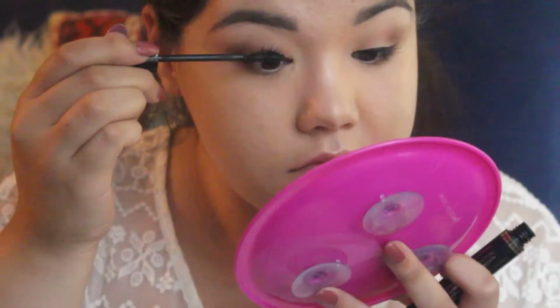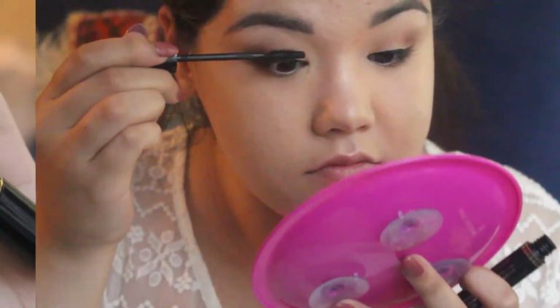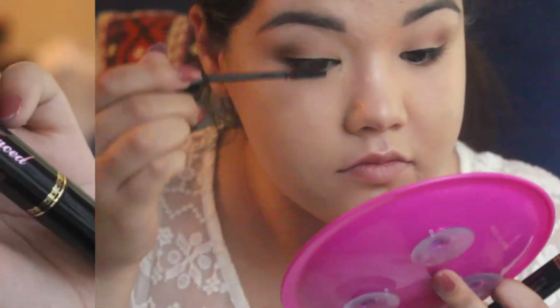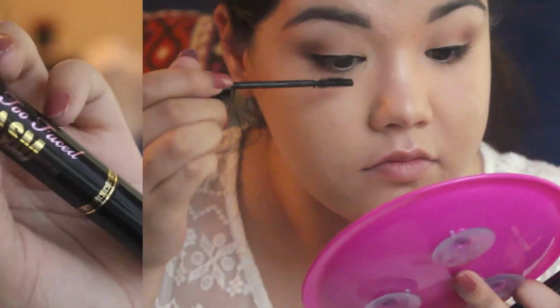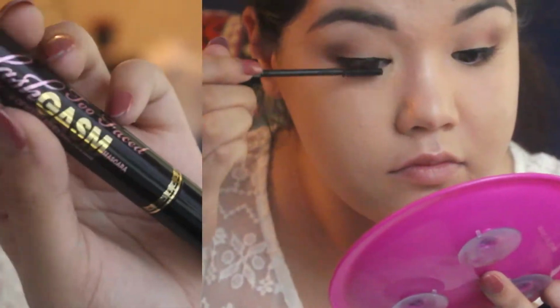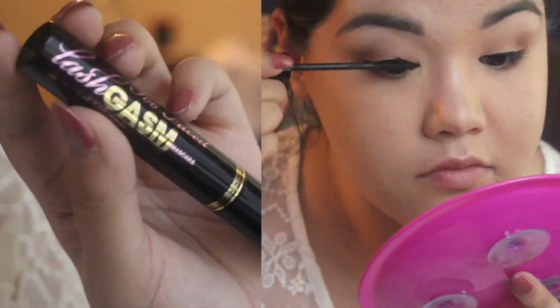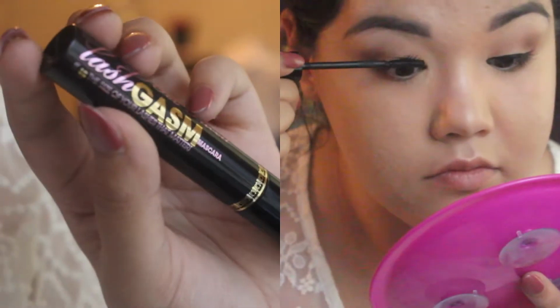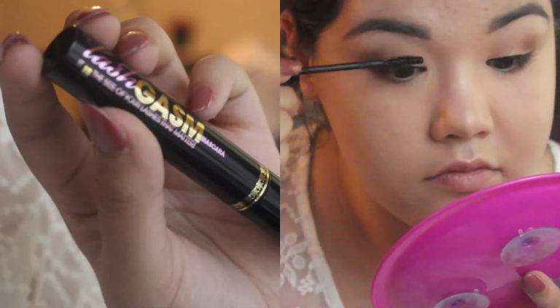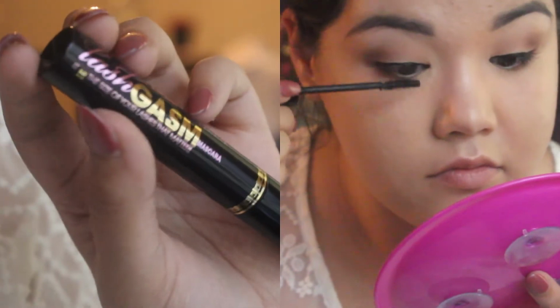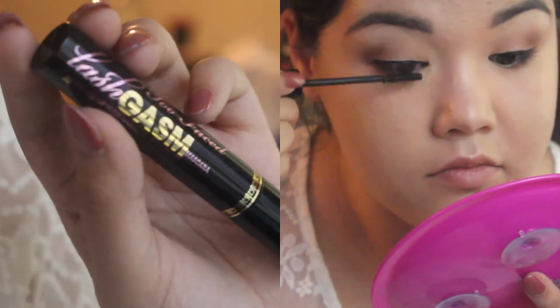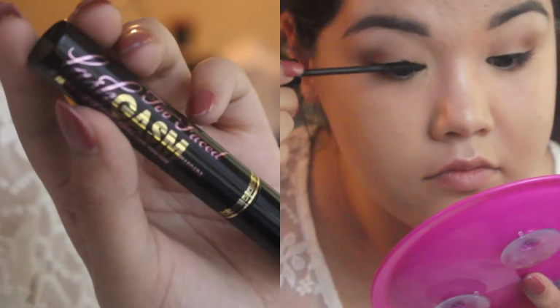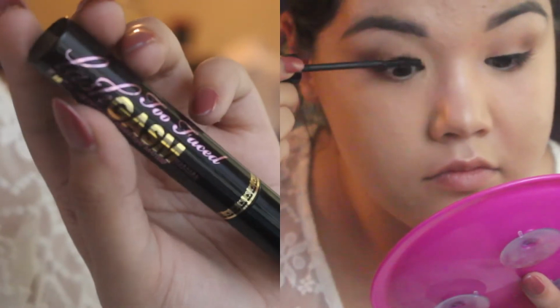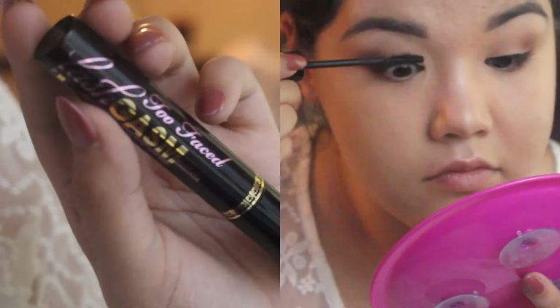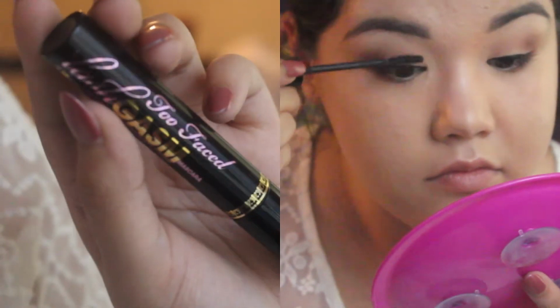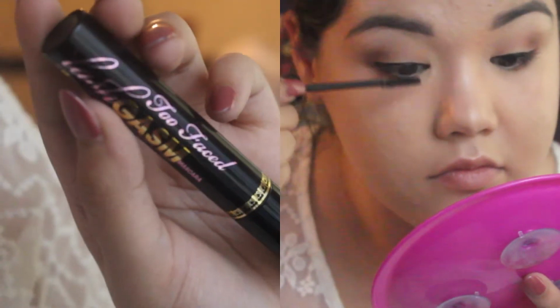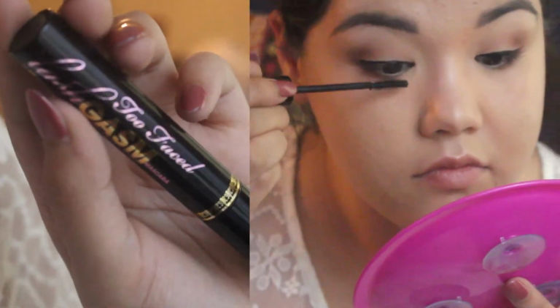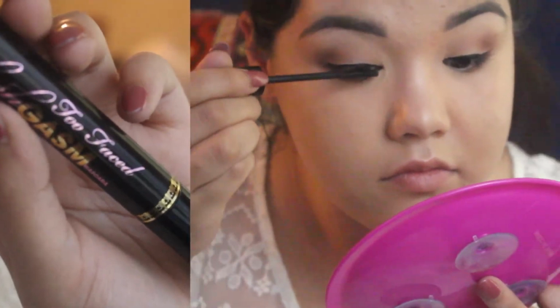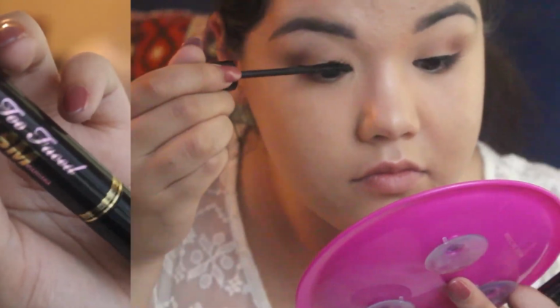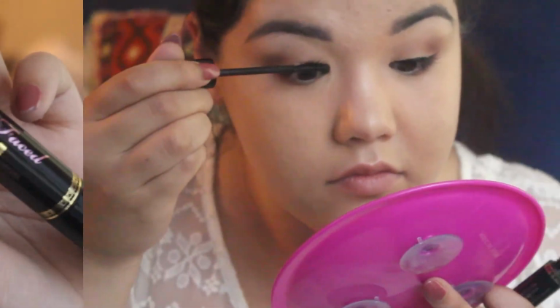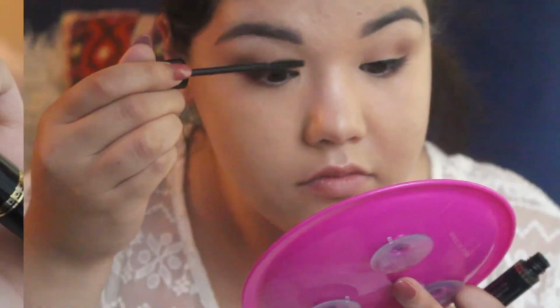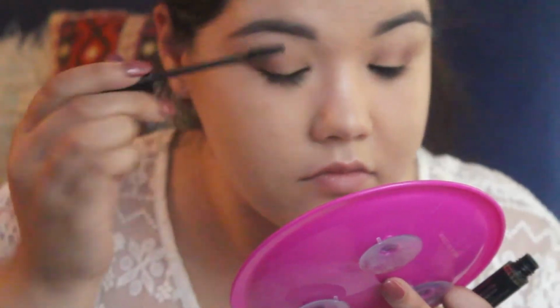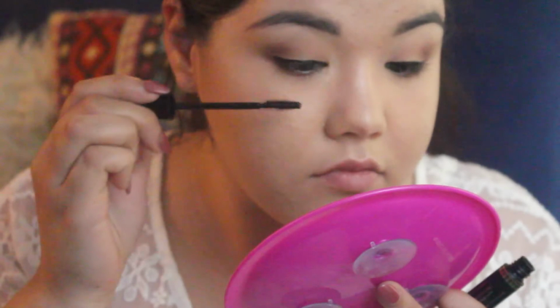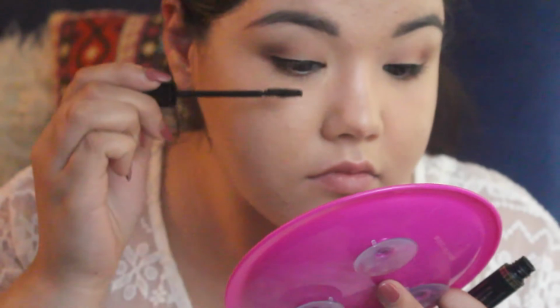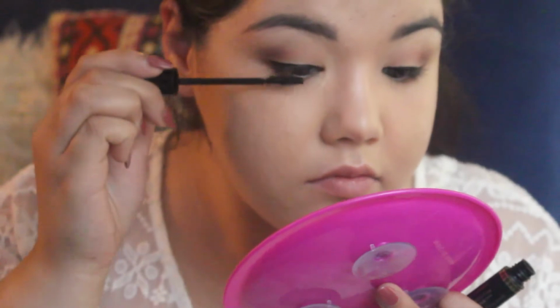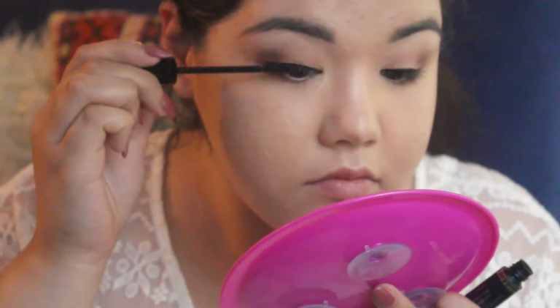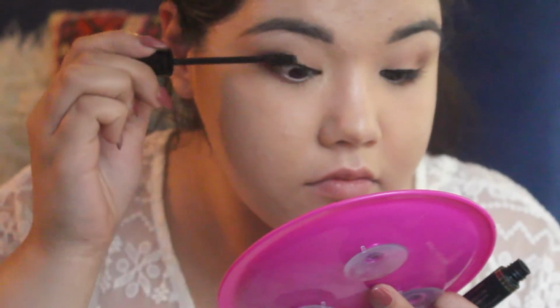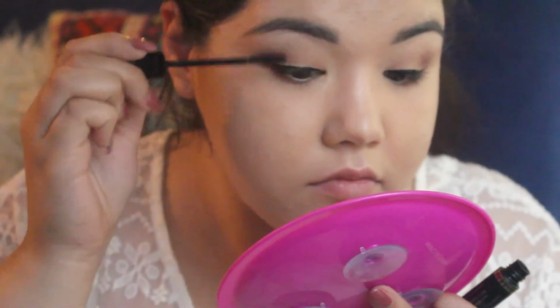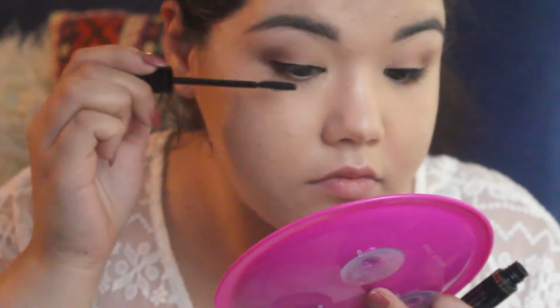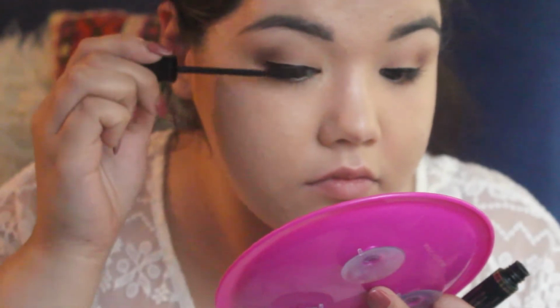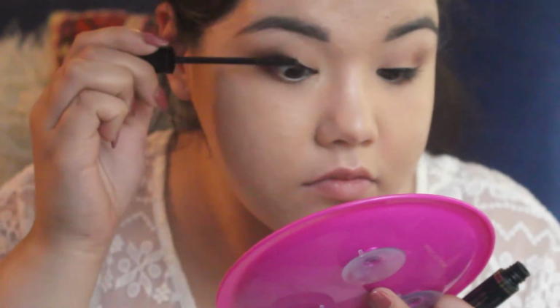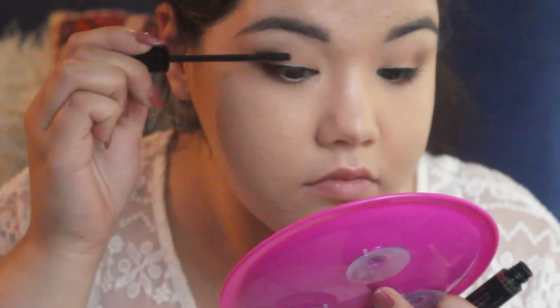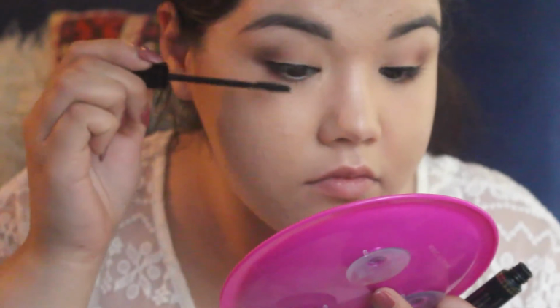Now for mascara, I'm using the Lash Gasm, and I'm just going to apply a few coats of that.